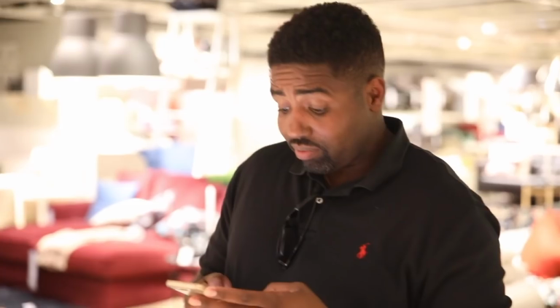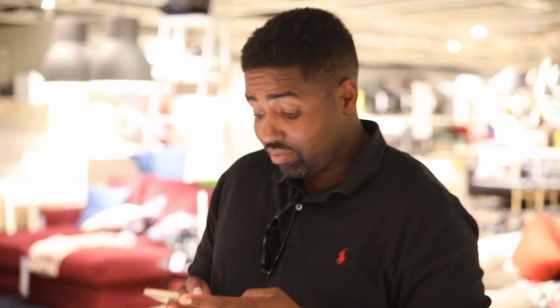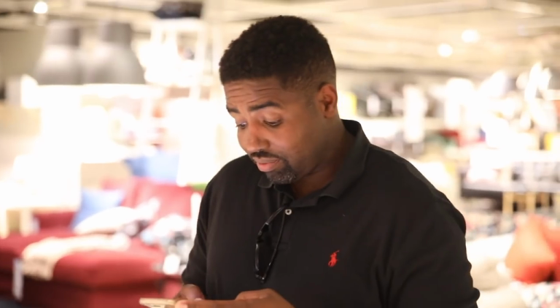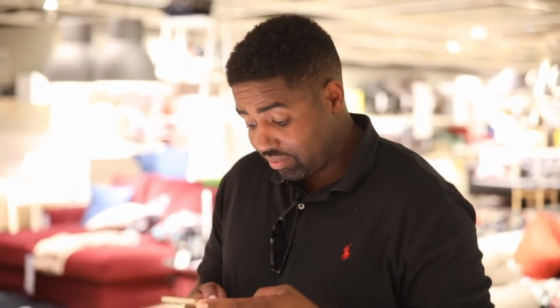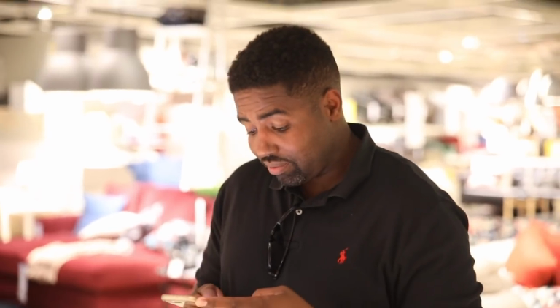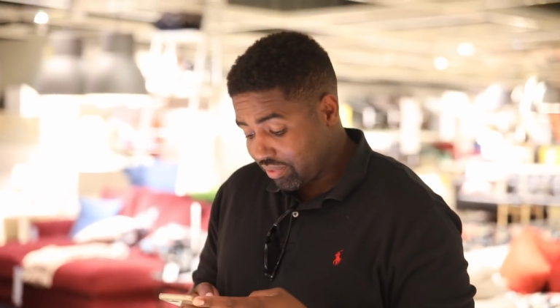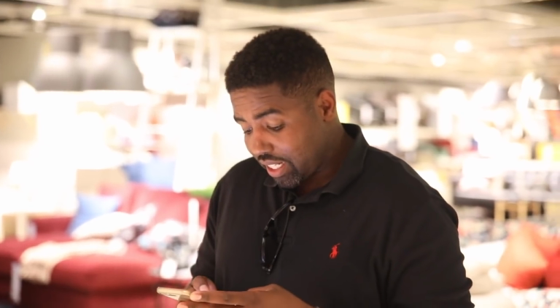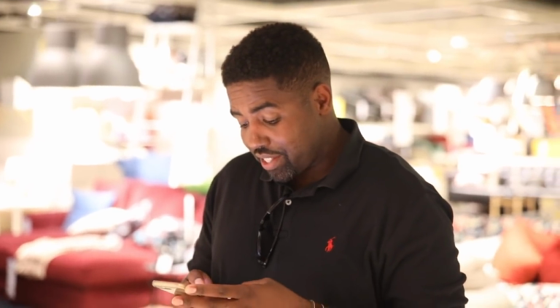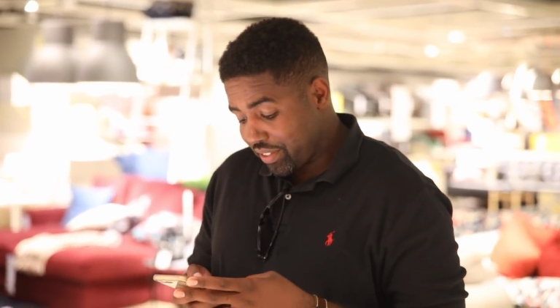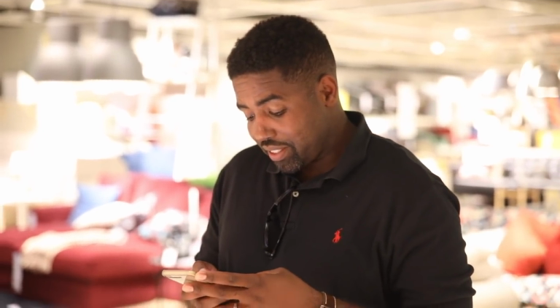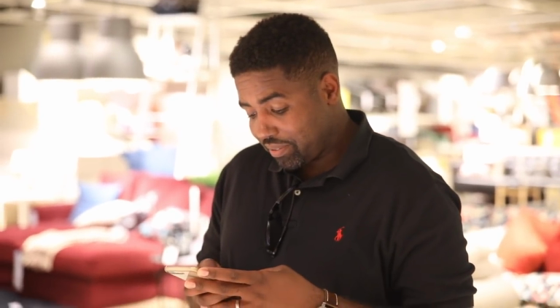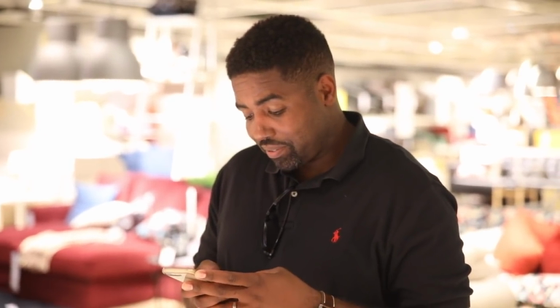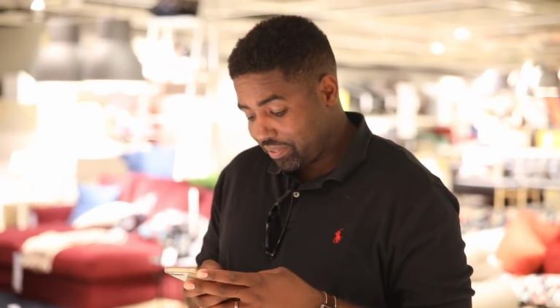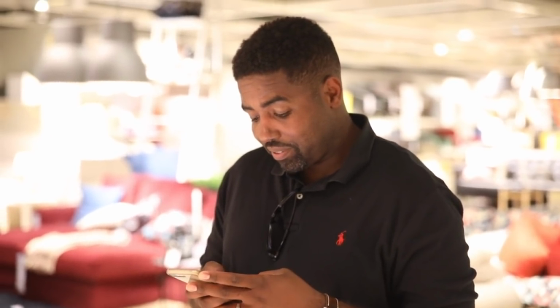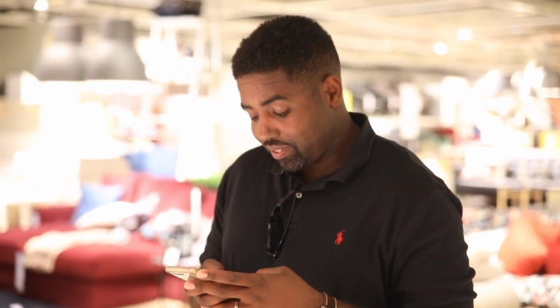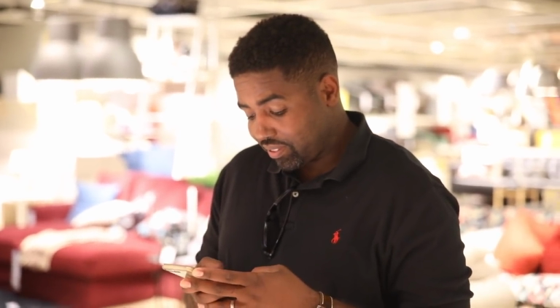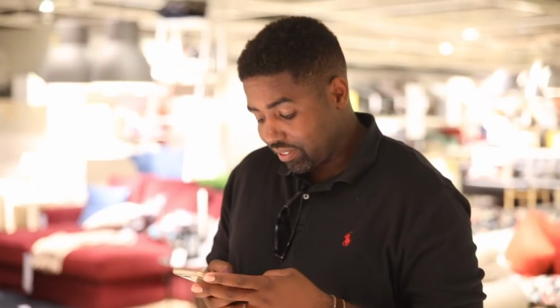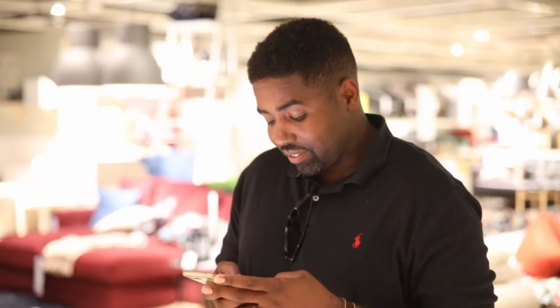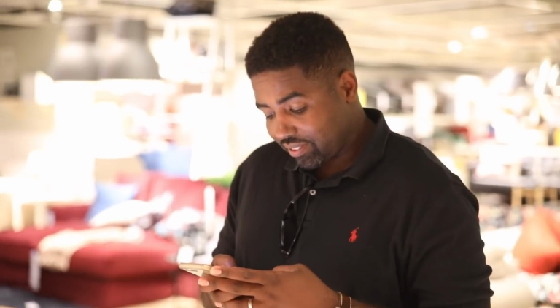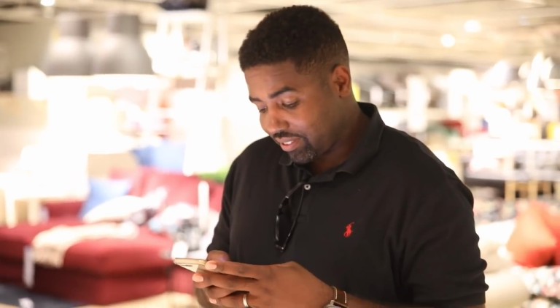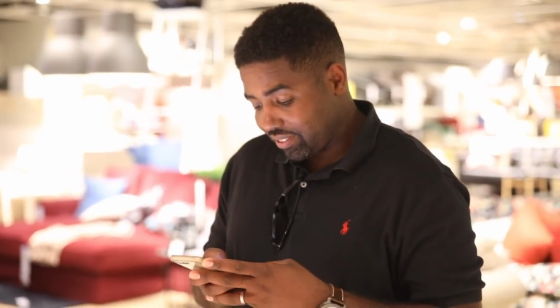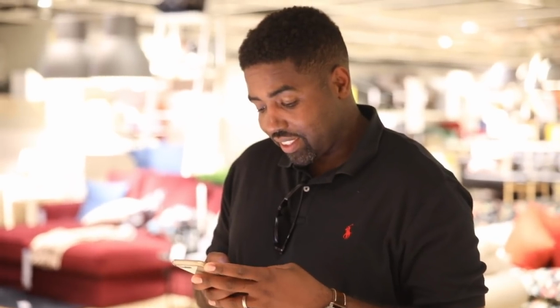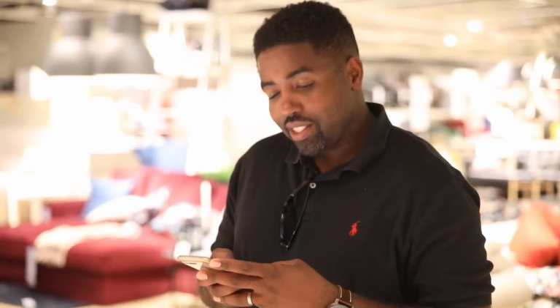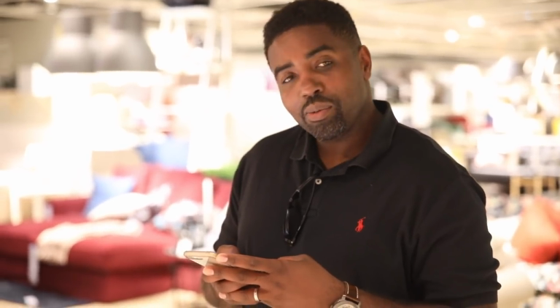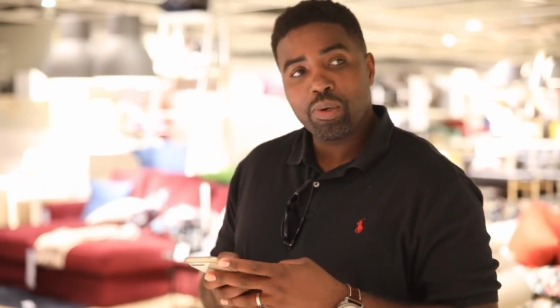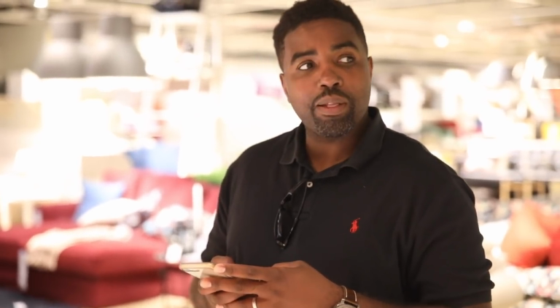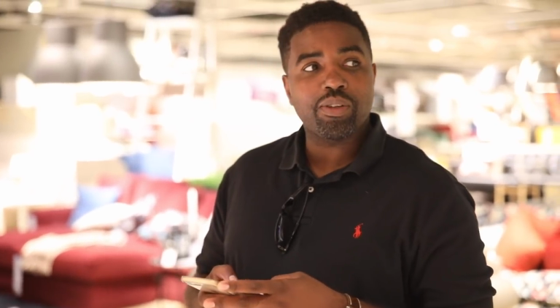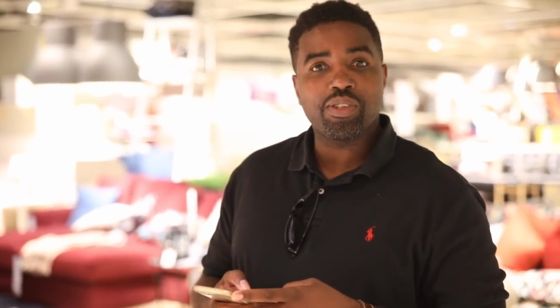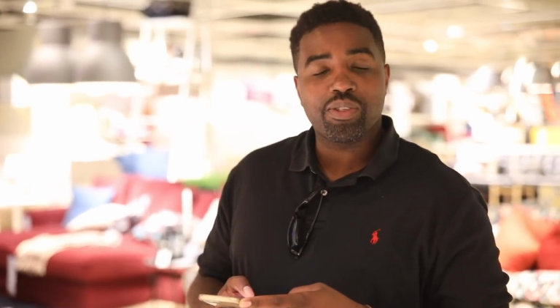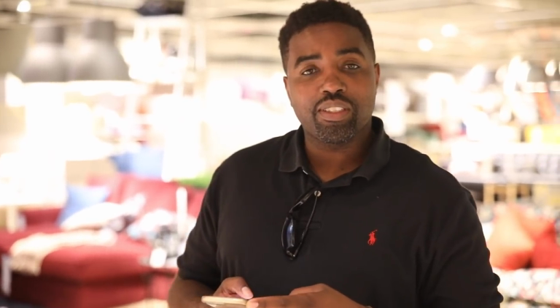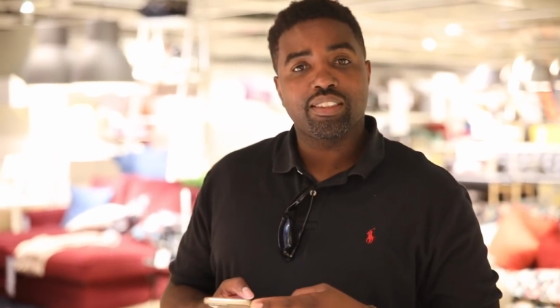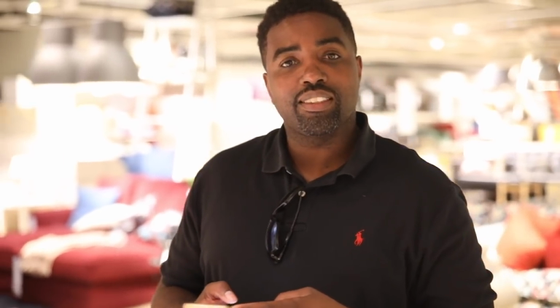Hi Brian! Hey Serena. You excited to be in IKEA? Yes.